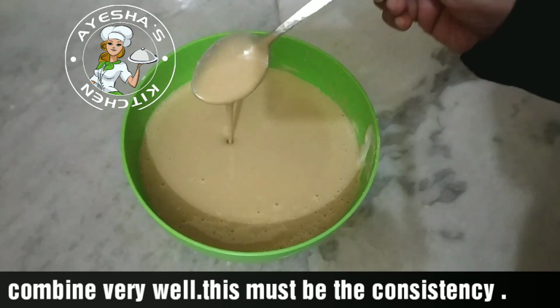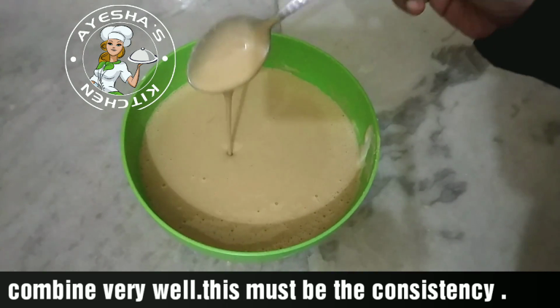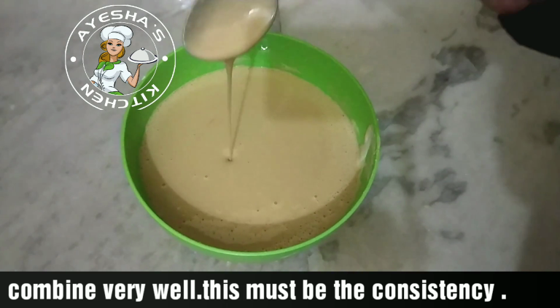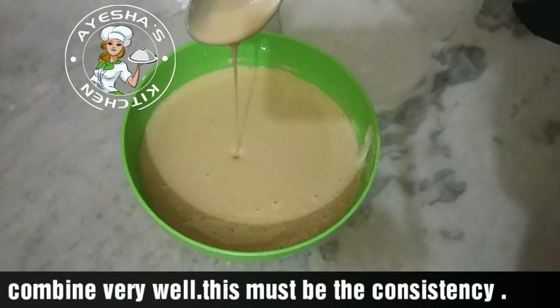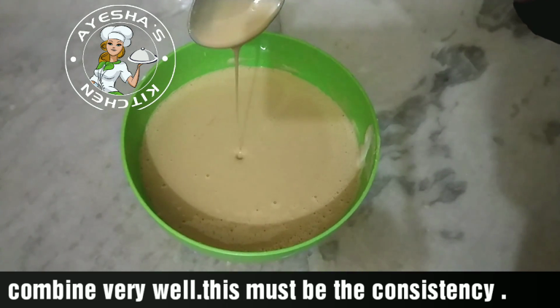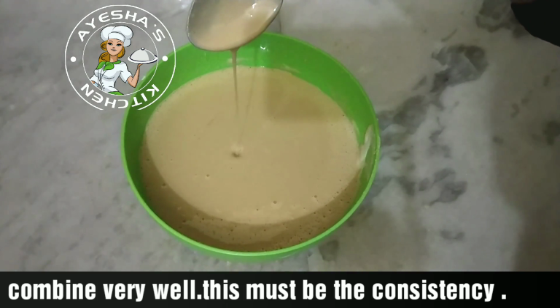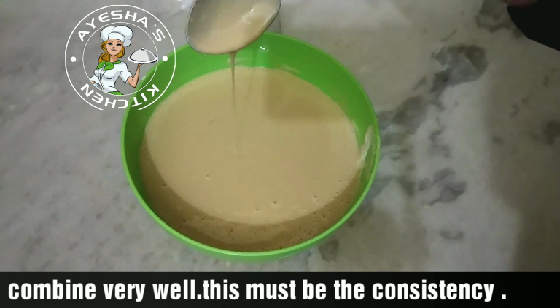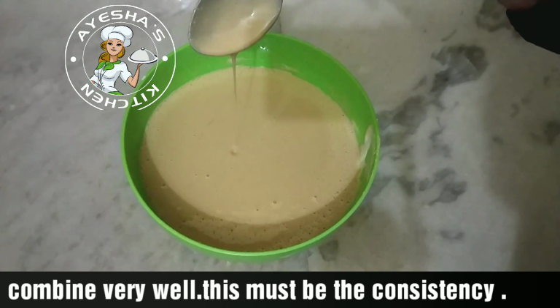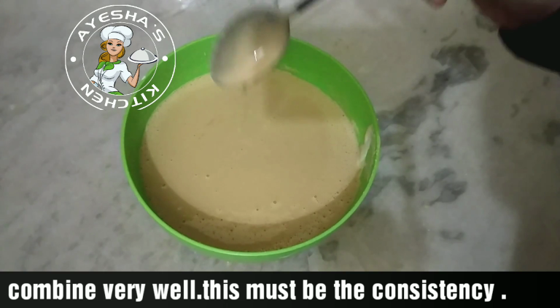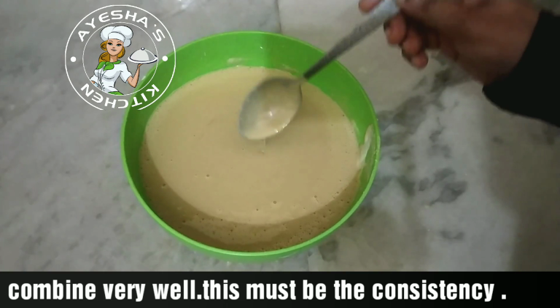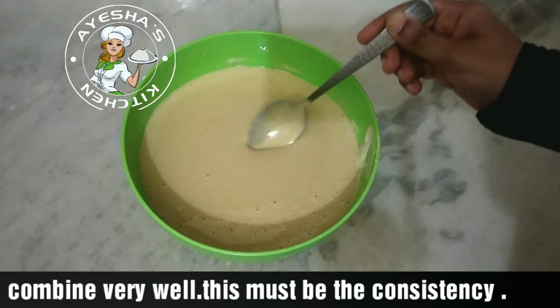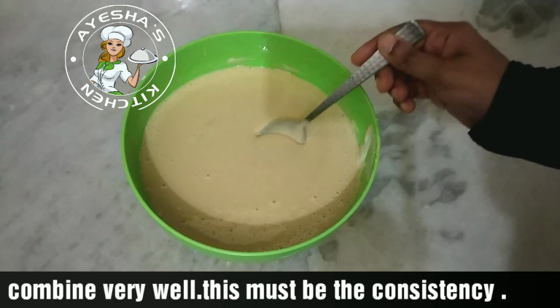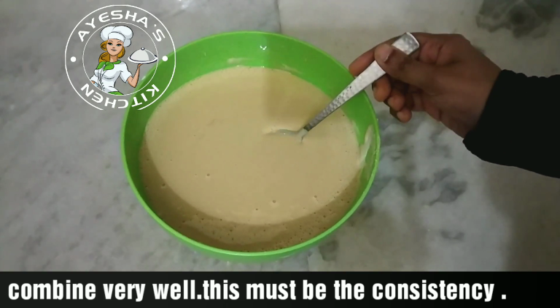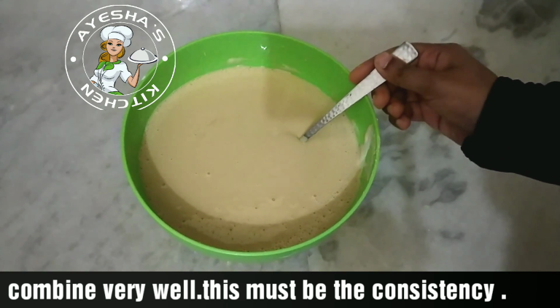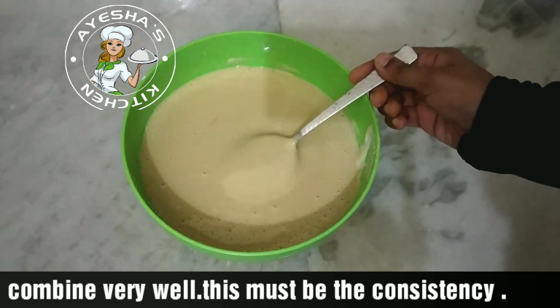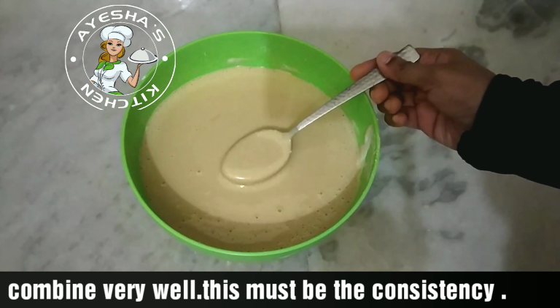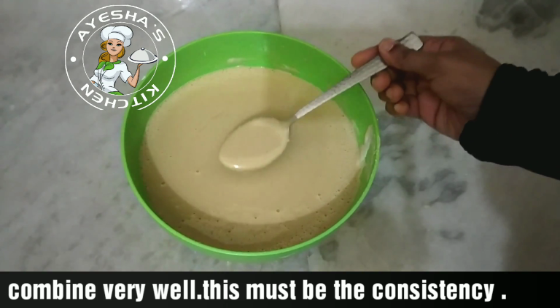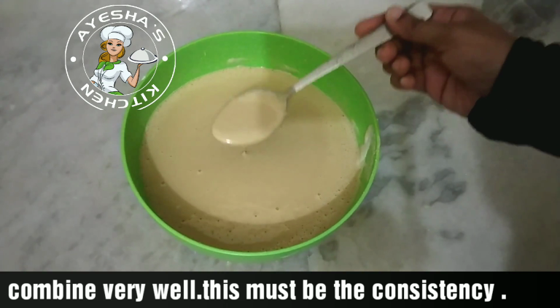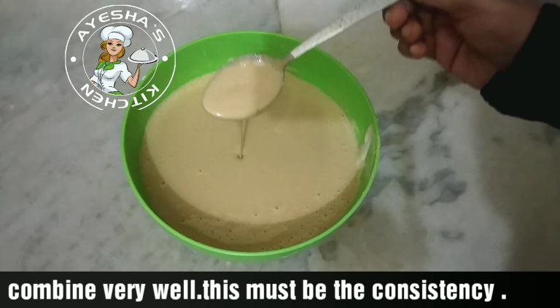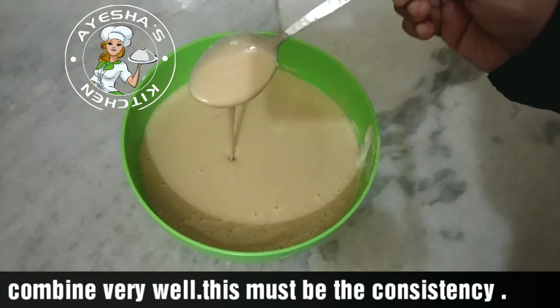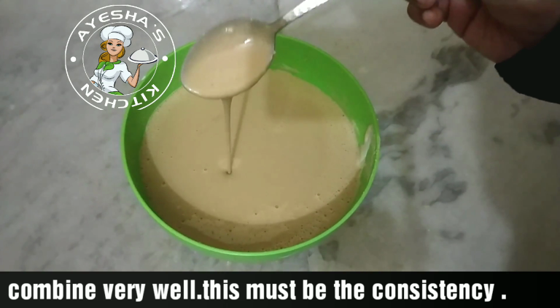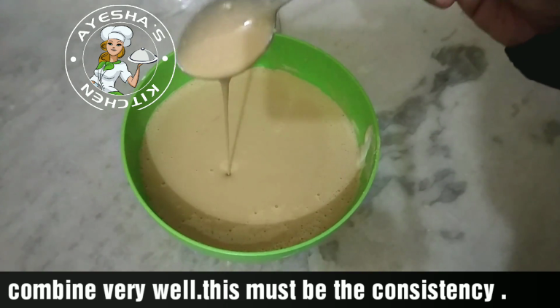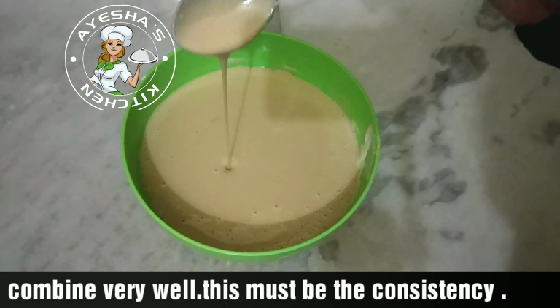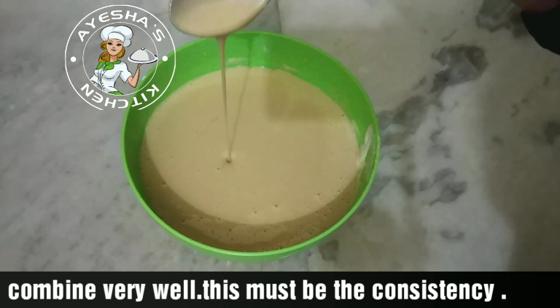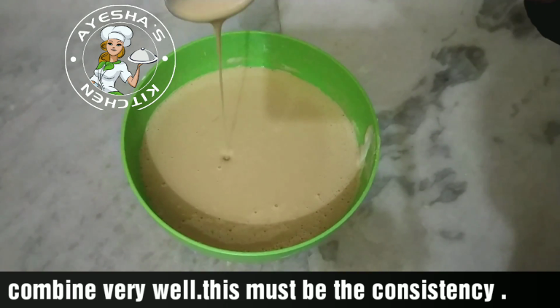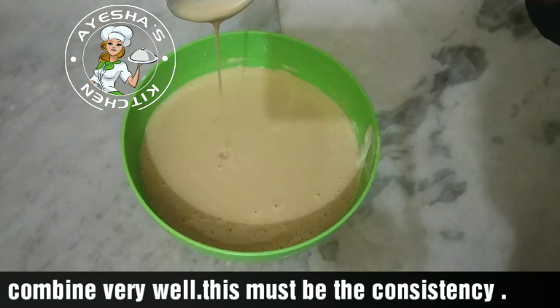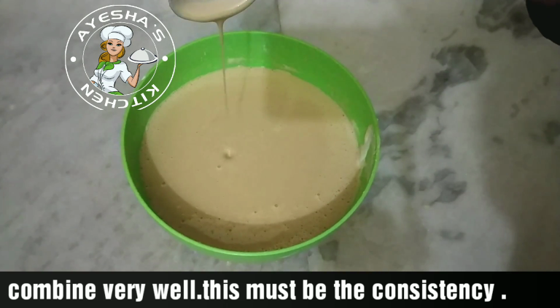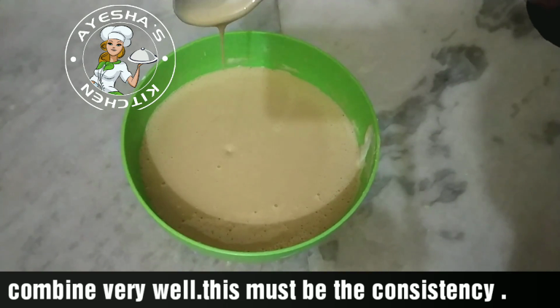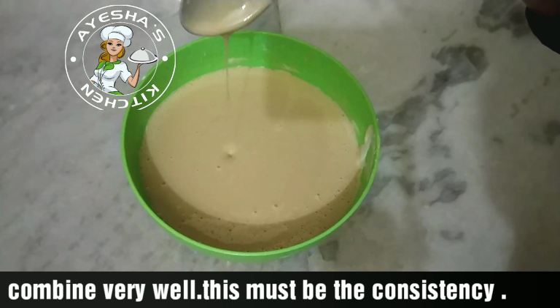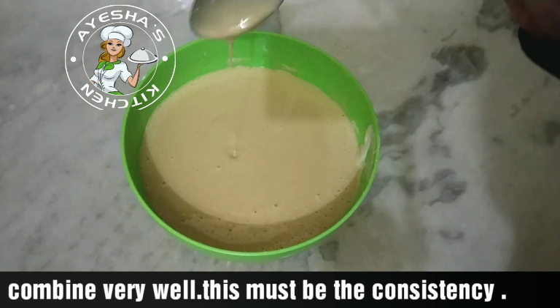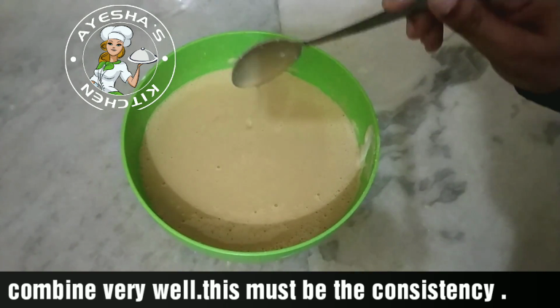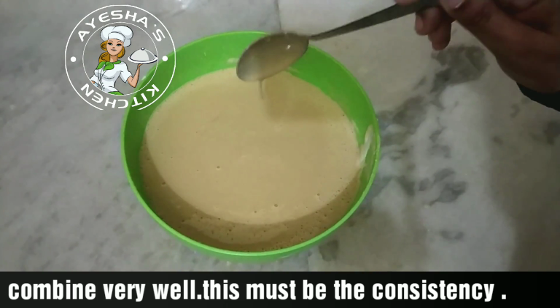Now we will put the batter on this. It will be cut or thin, but it will be a small thickness.